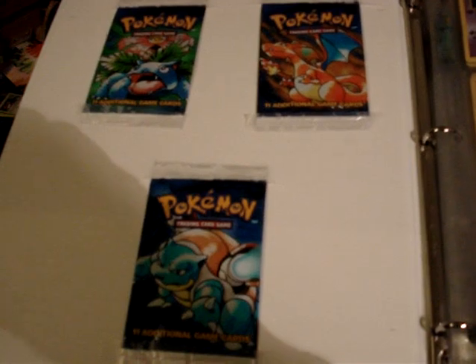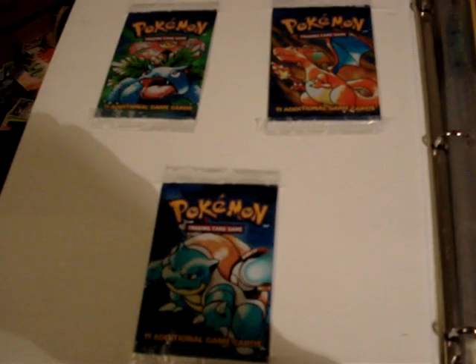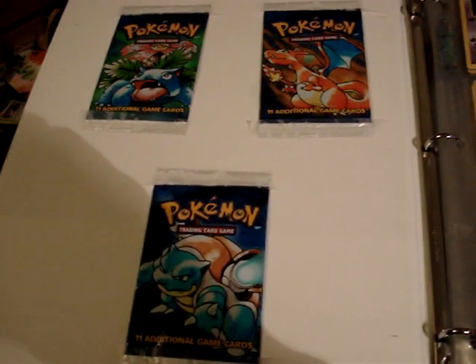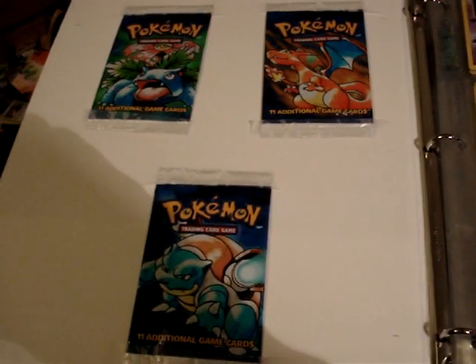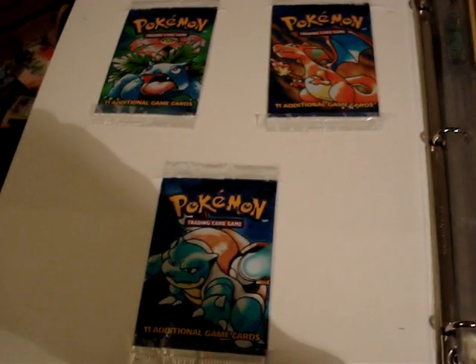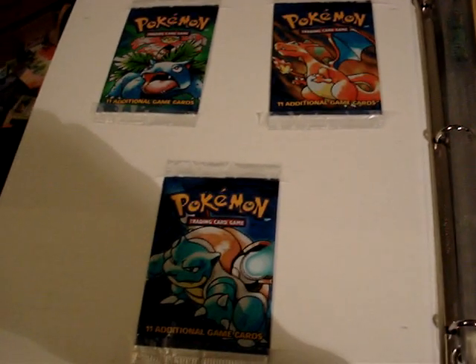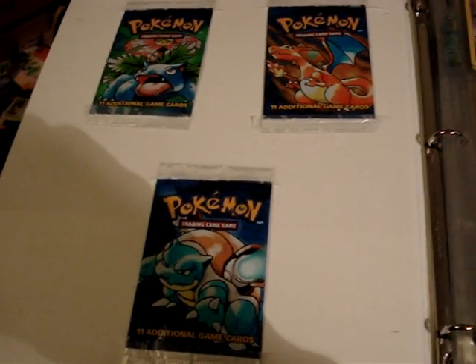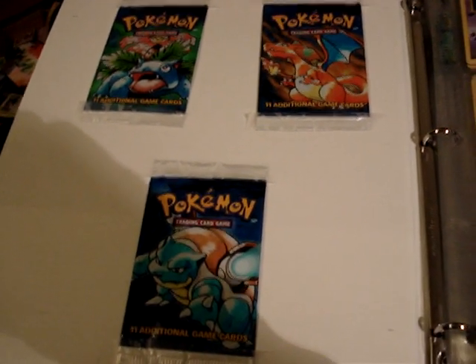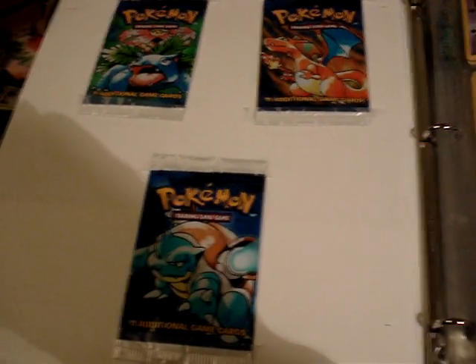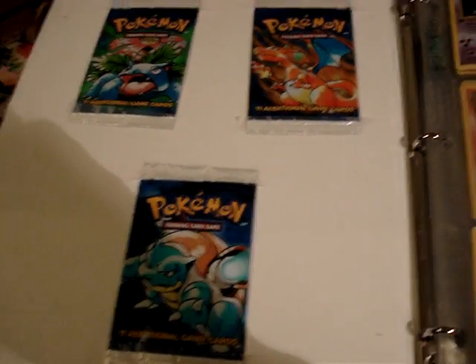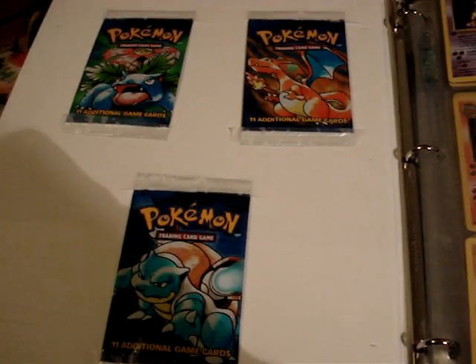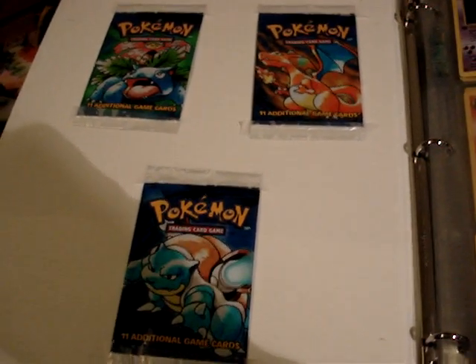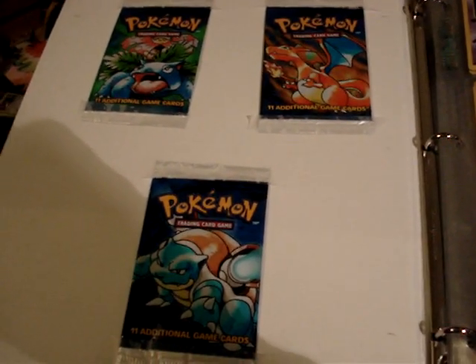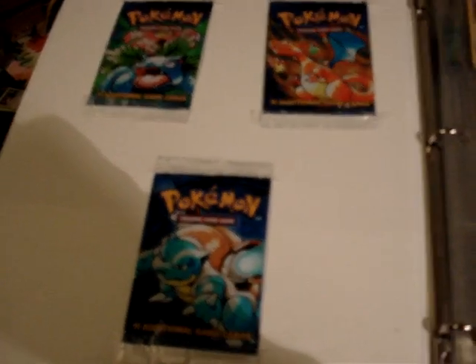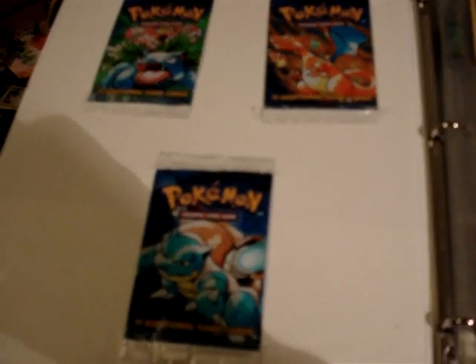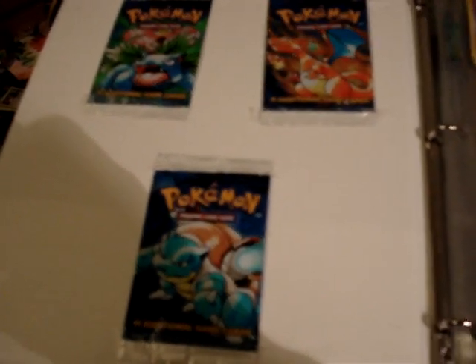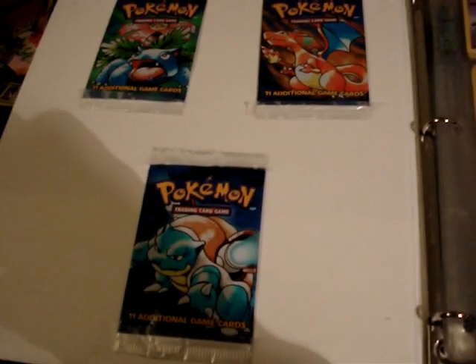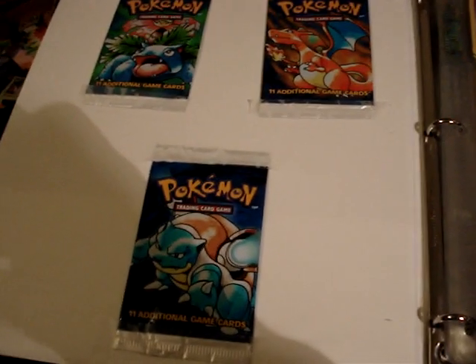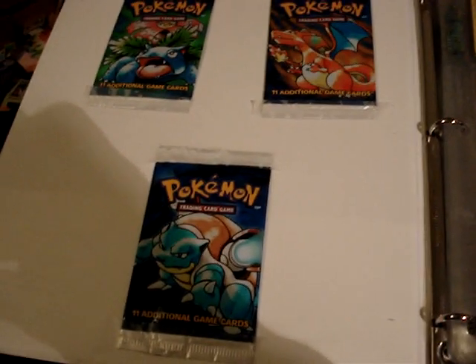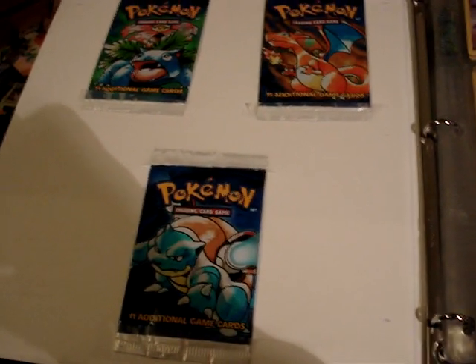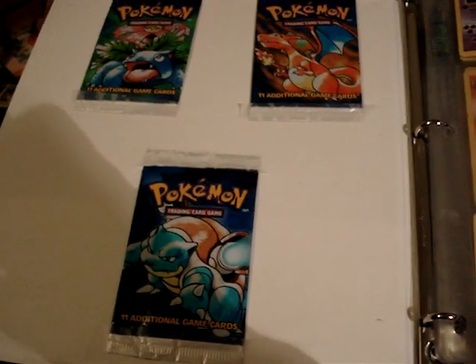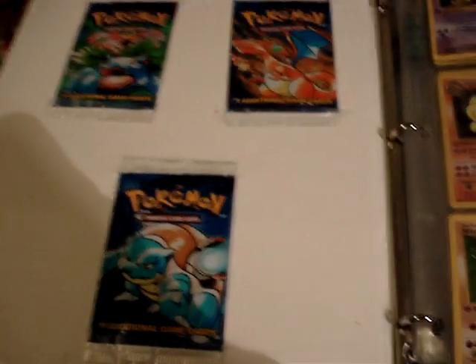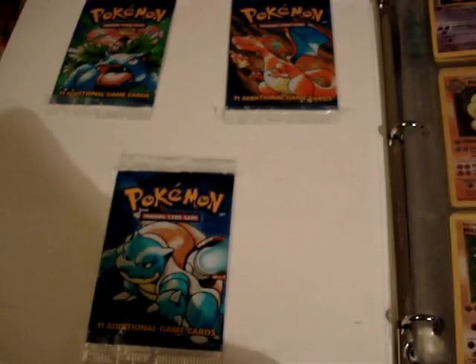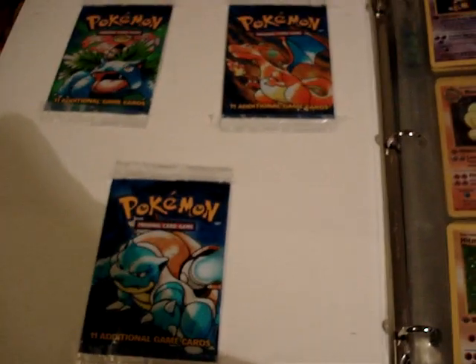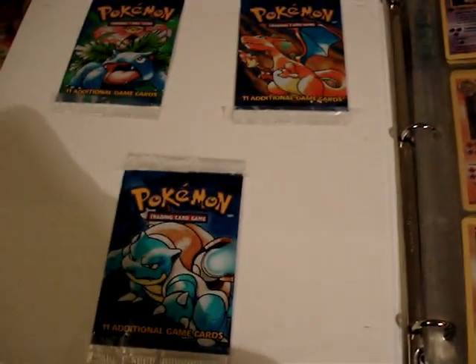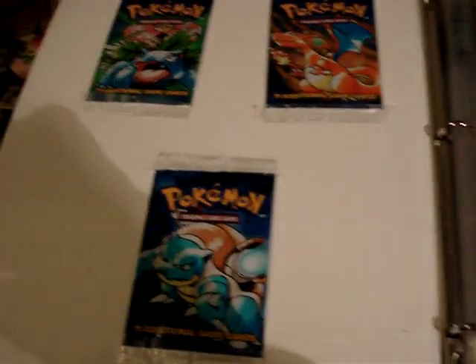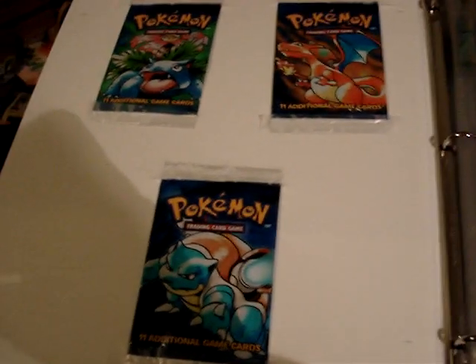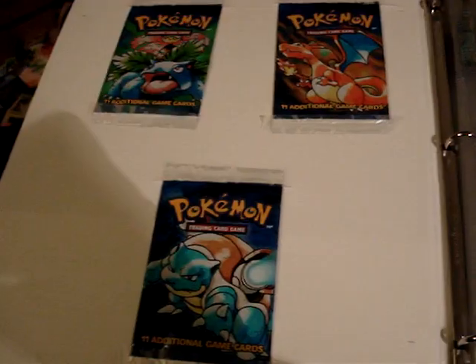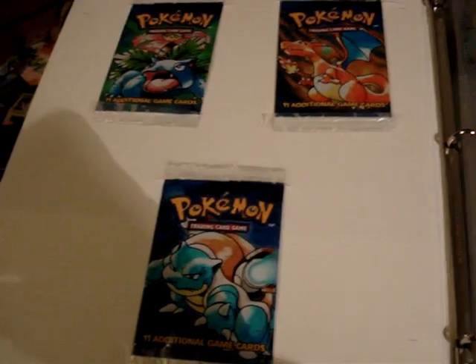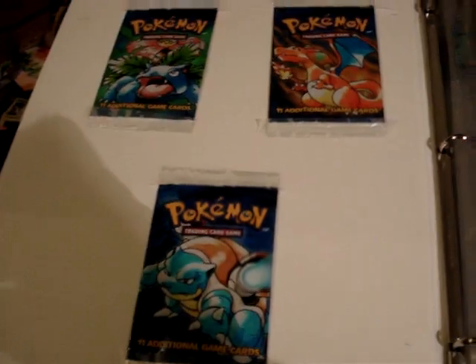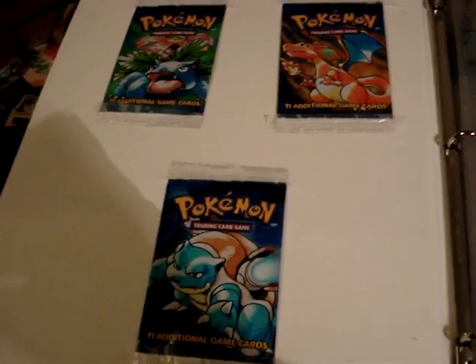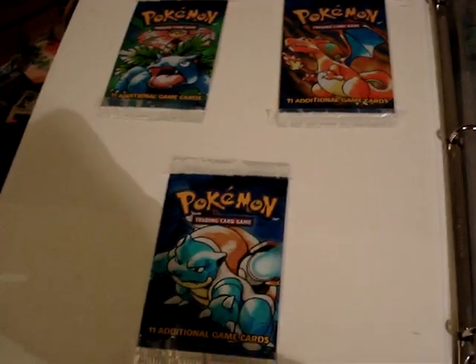In this video, I'll be showing one of the hardest sets to complete: the original base set in first edition.